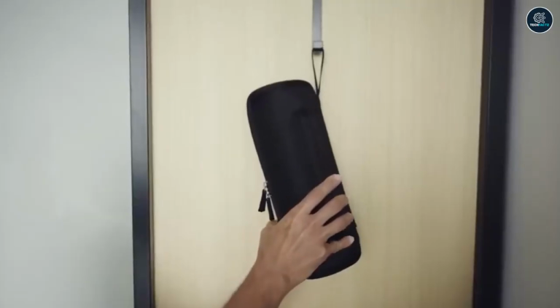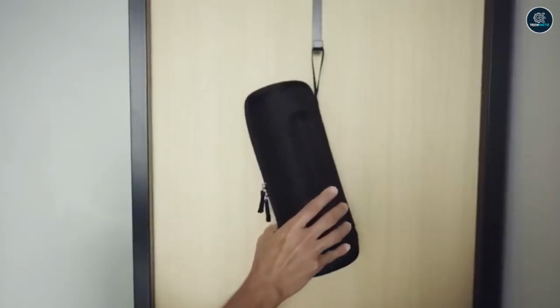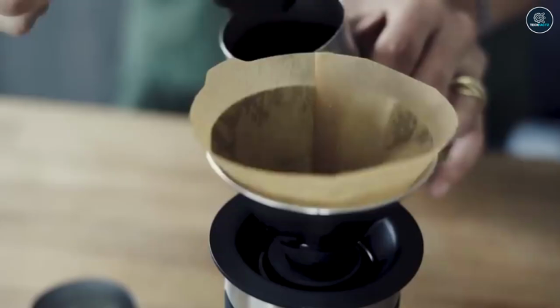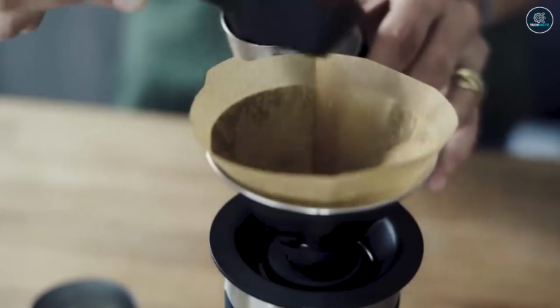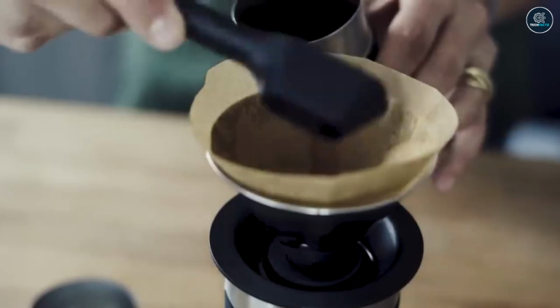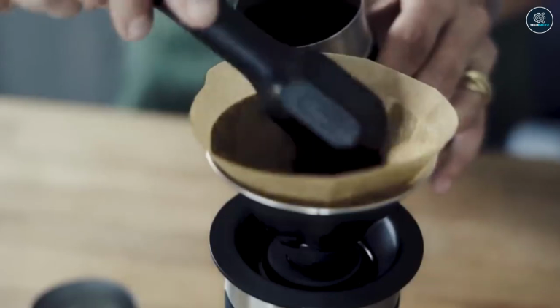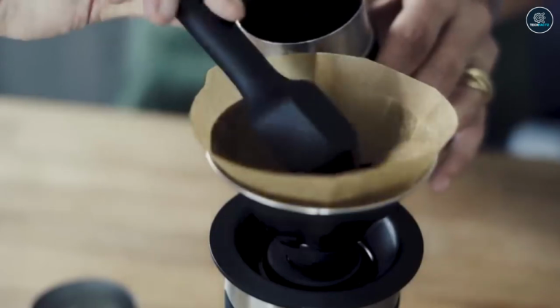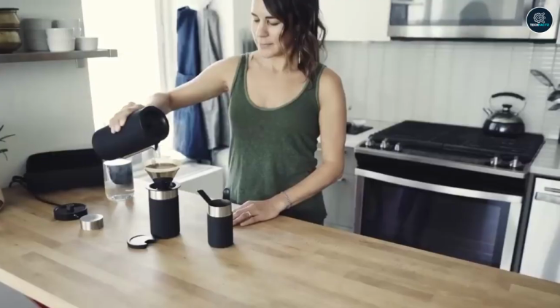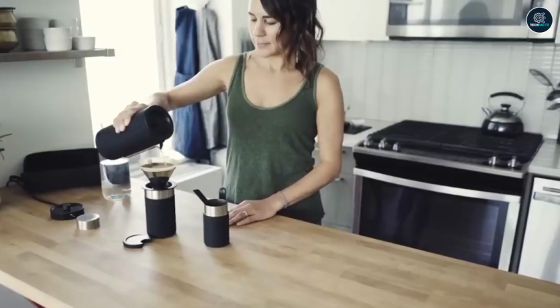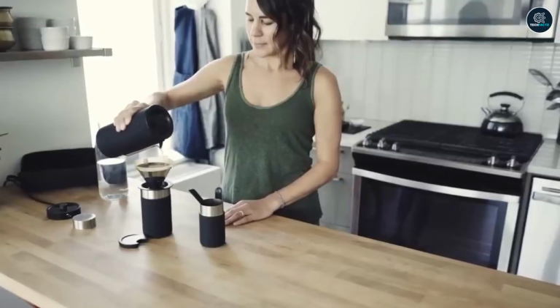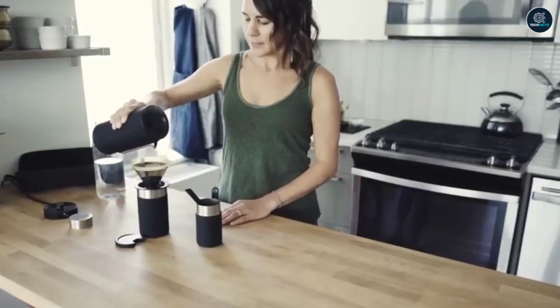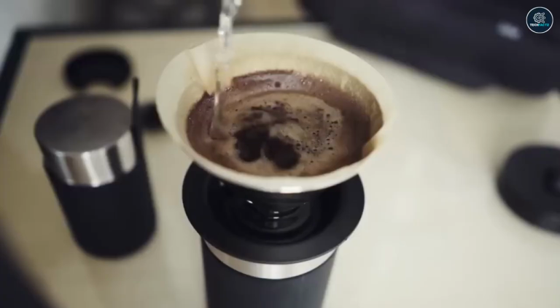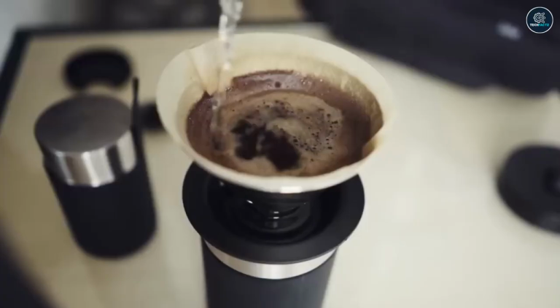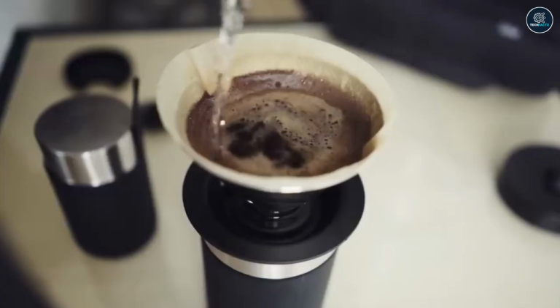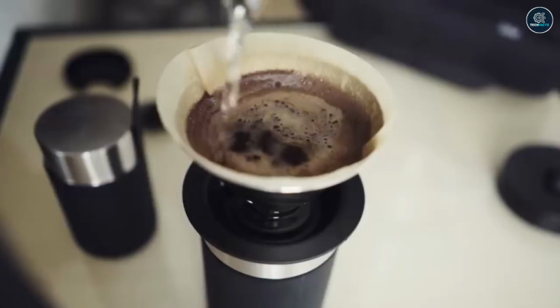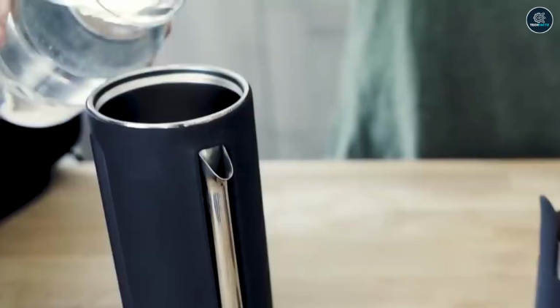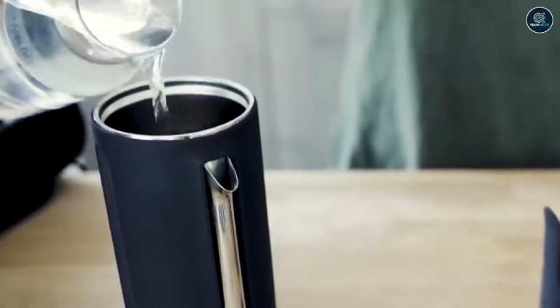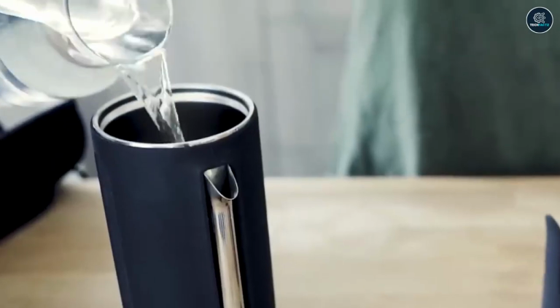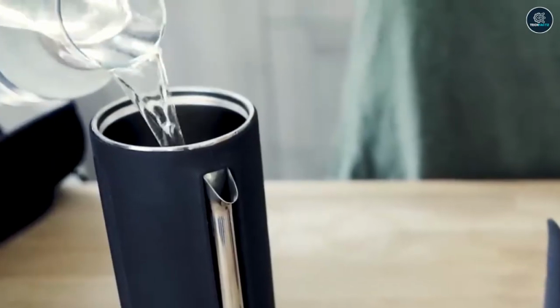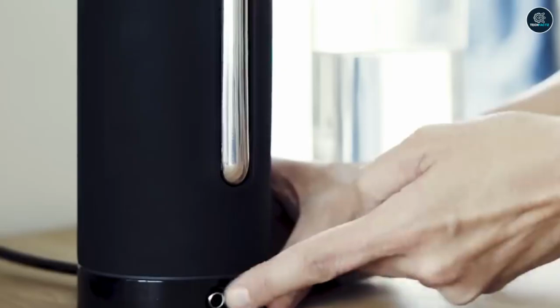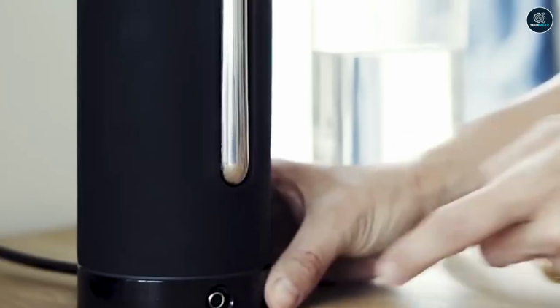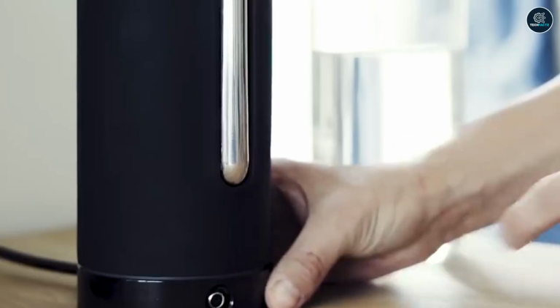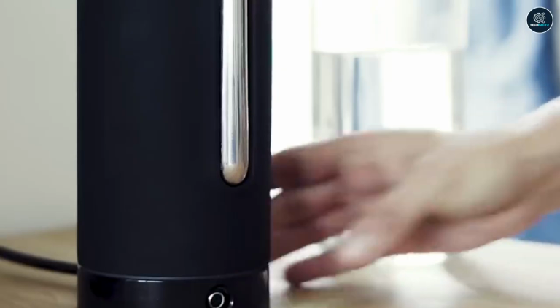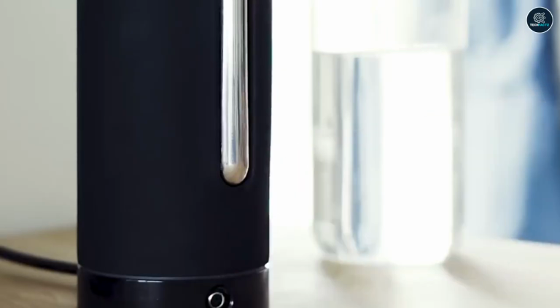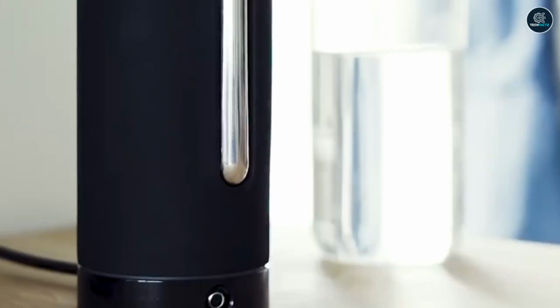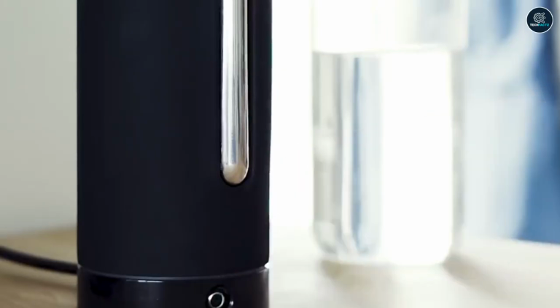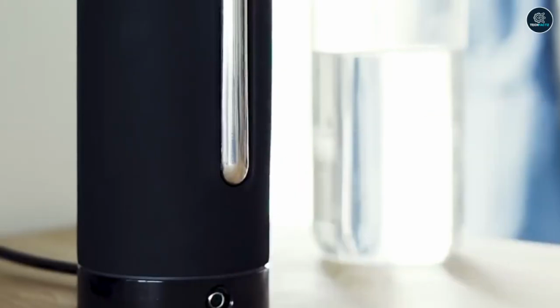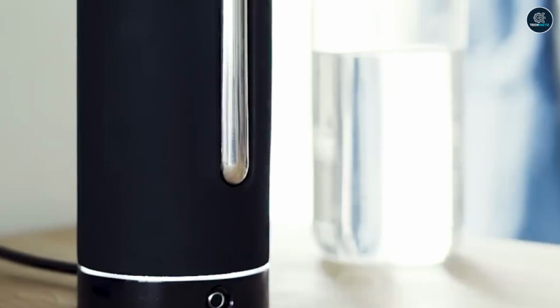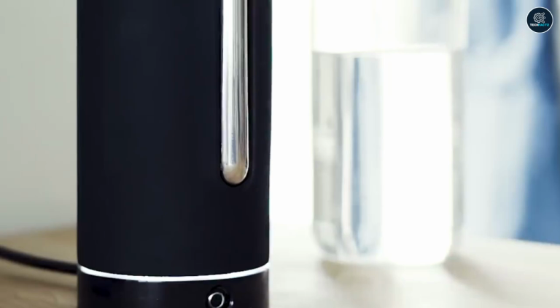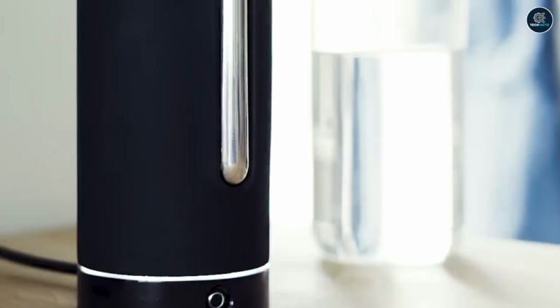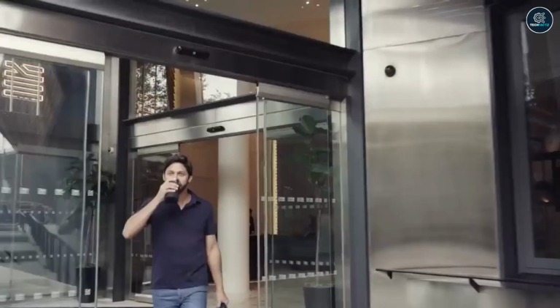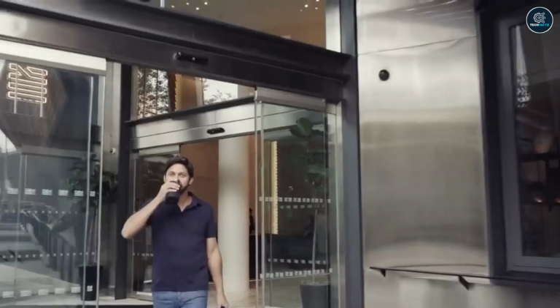Making coffee has become really simple. If you prefer to drink on the go, the cup has its own cover and can contain up to 12 ounces.